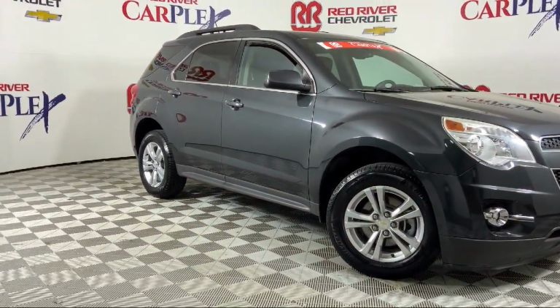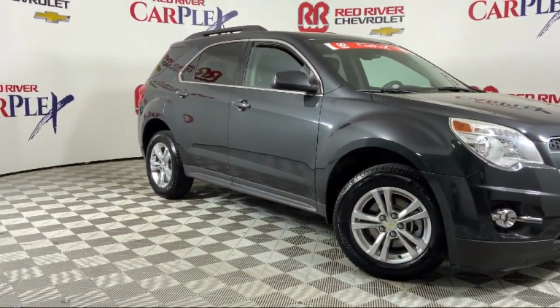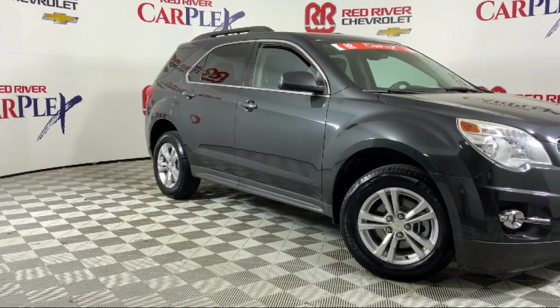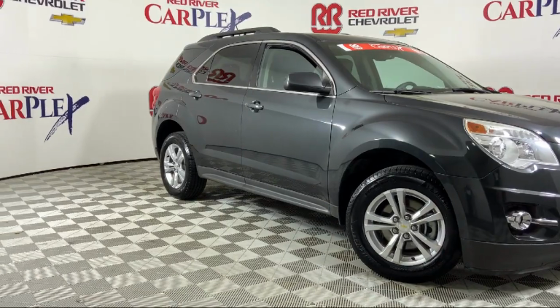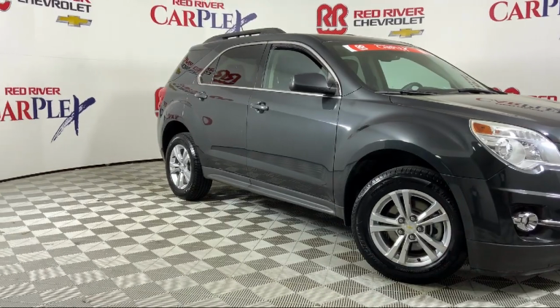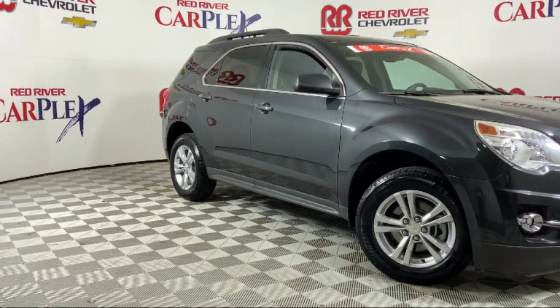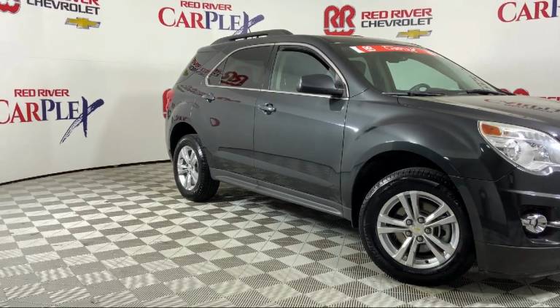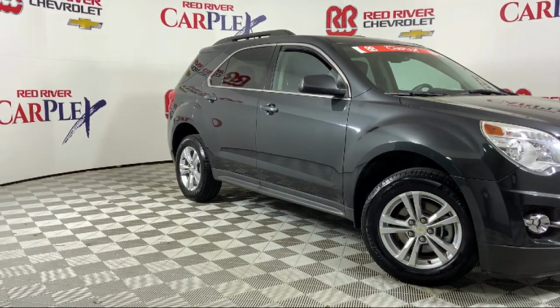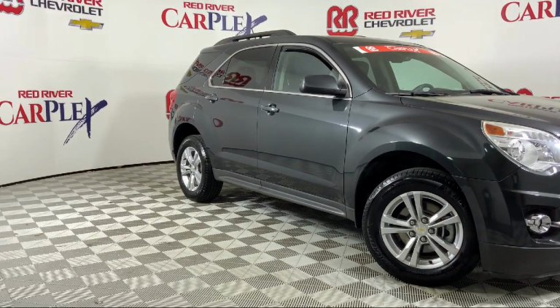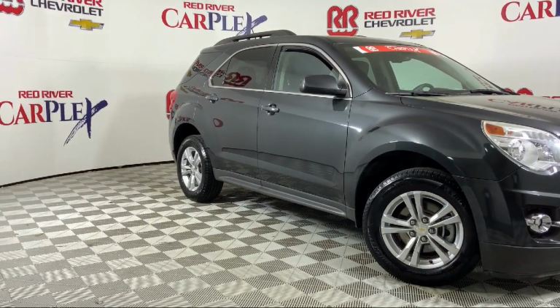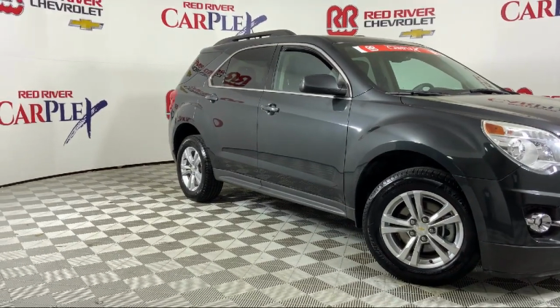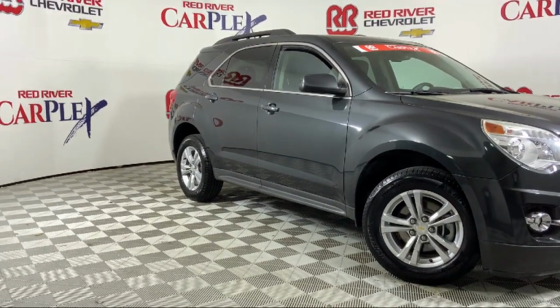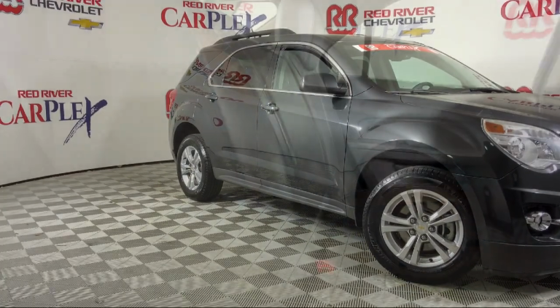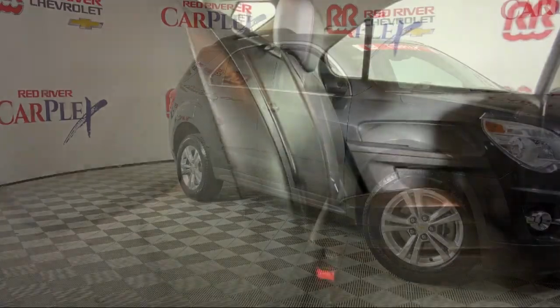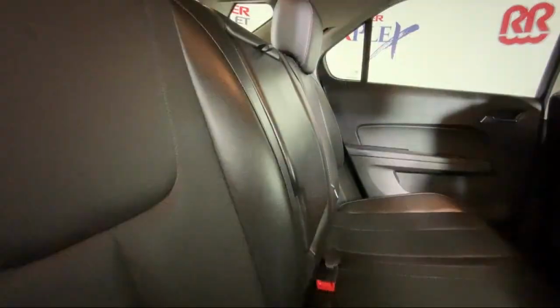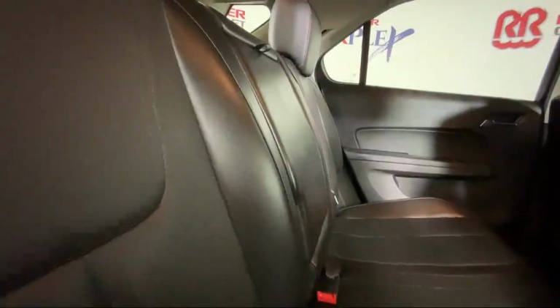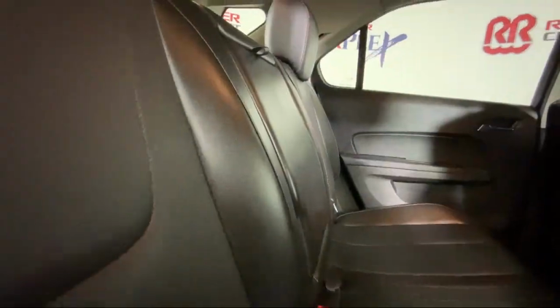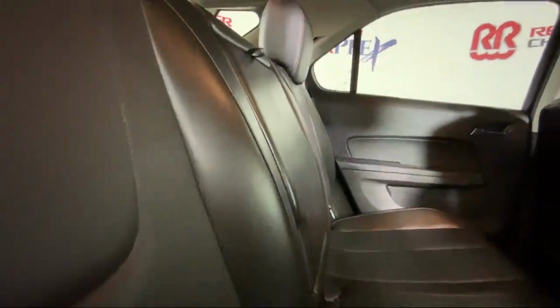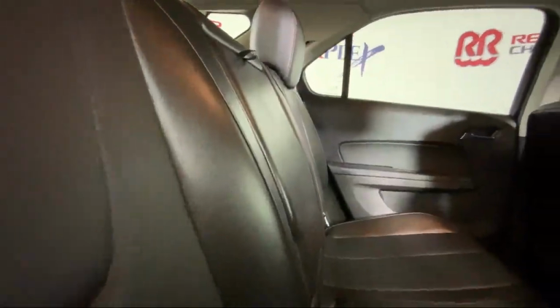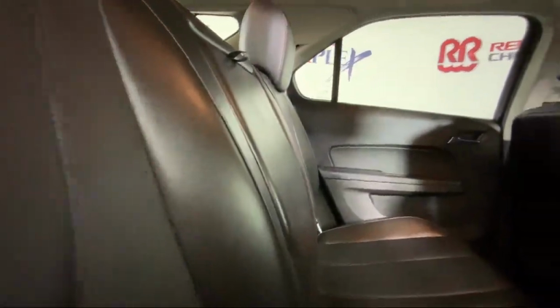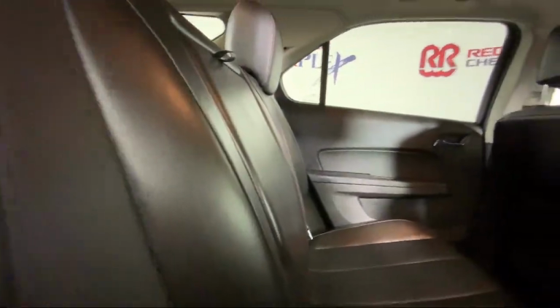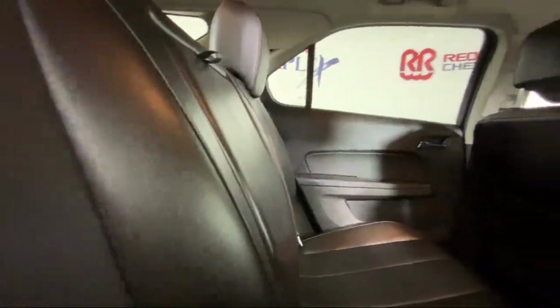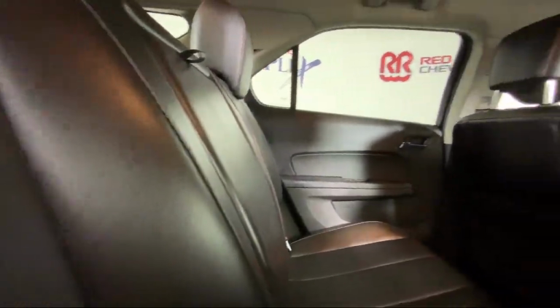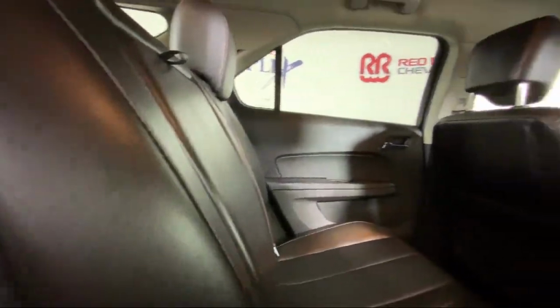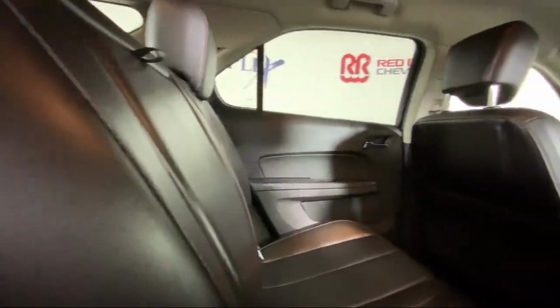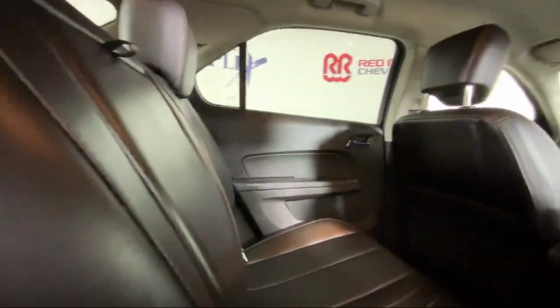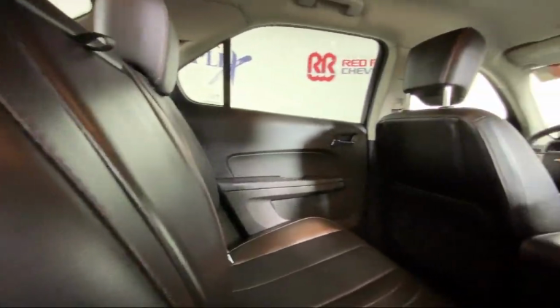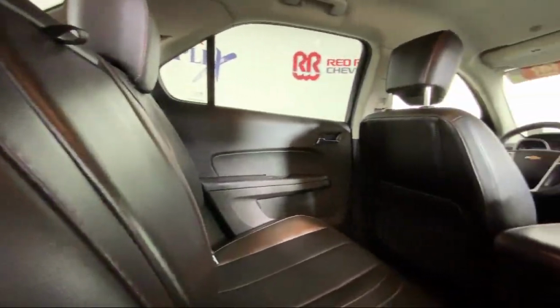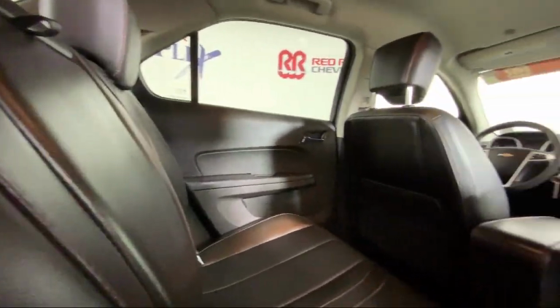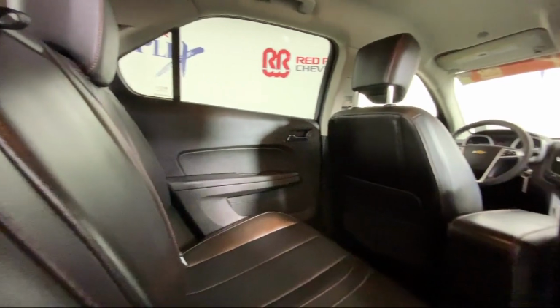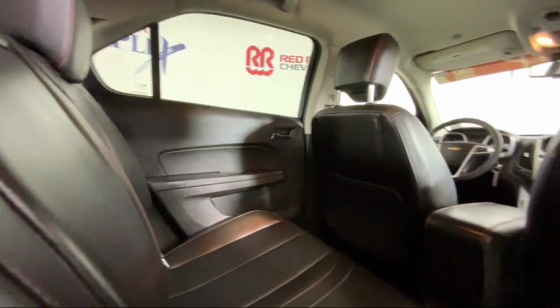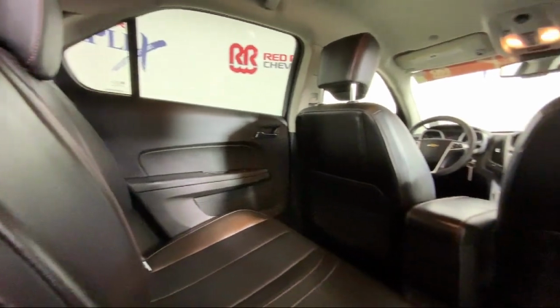It also features premium cloth seat trim, heated front seats, electronic stability control, and much more.